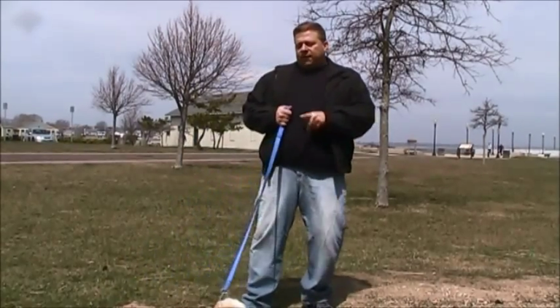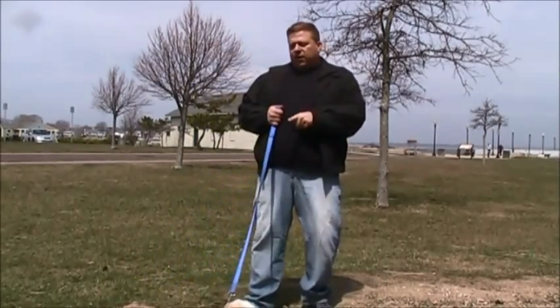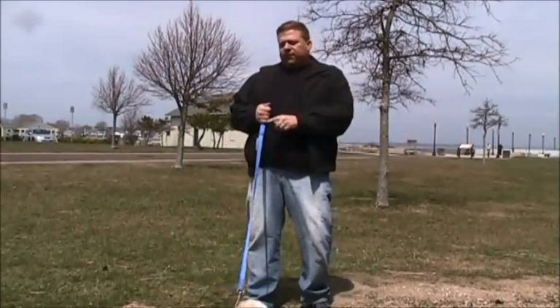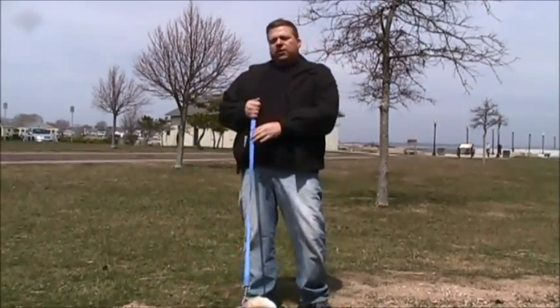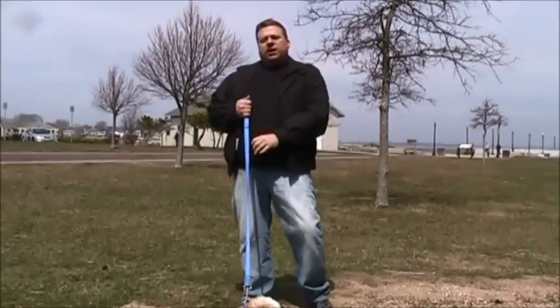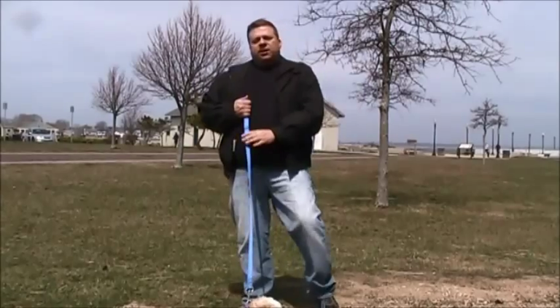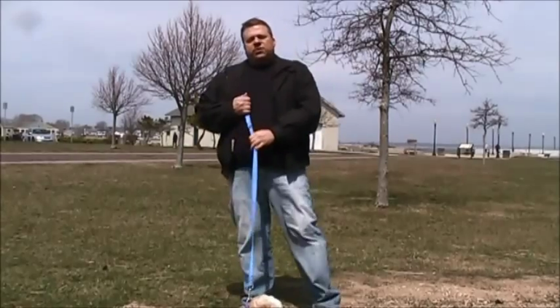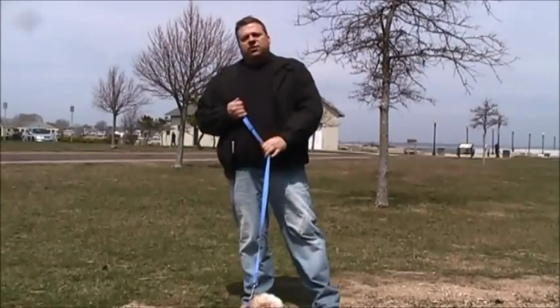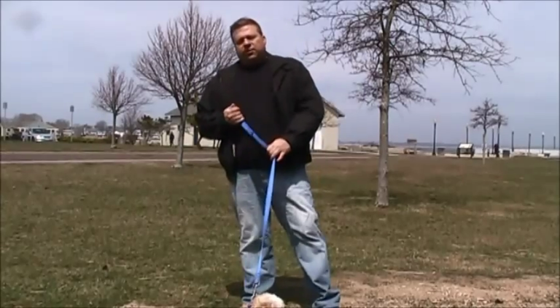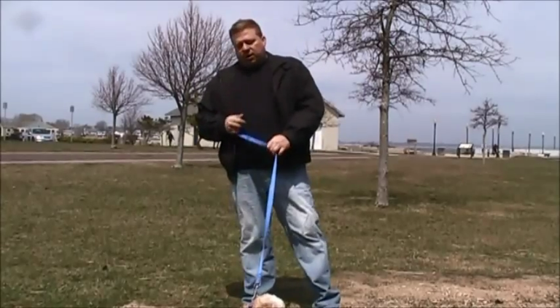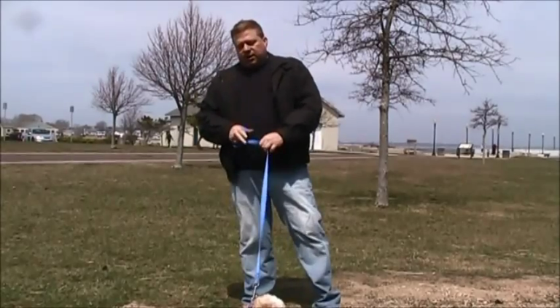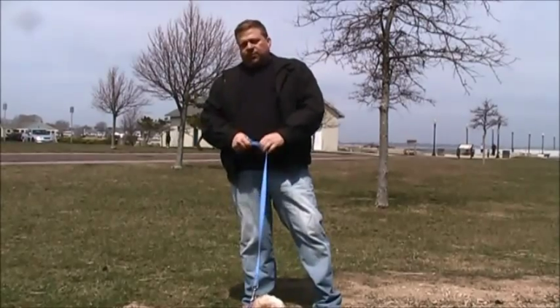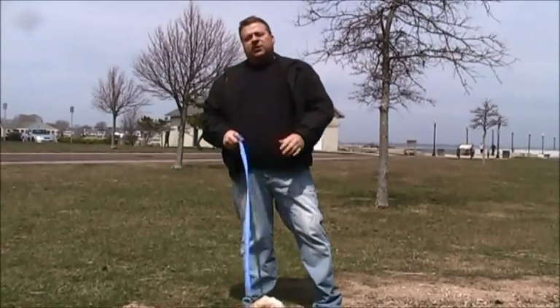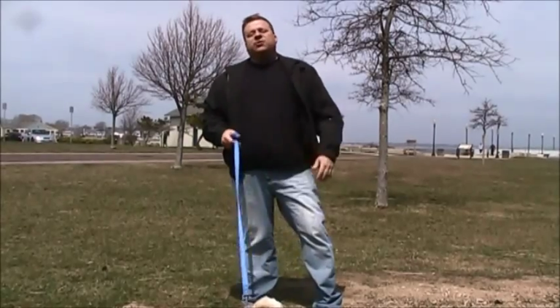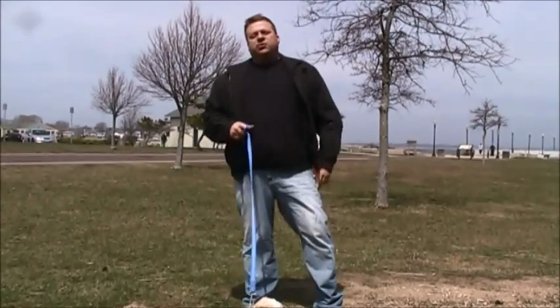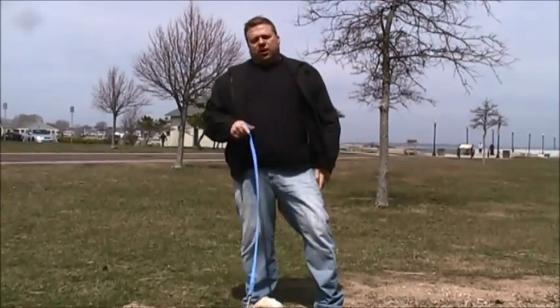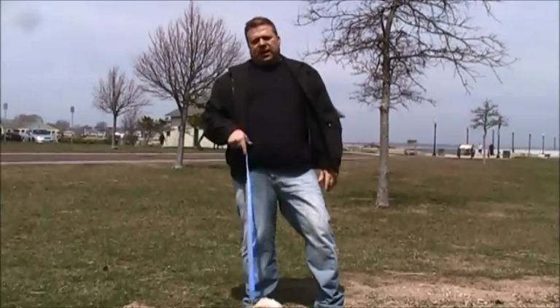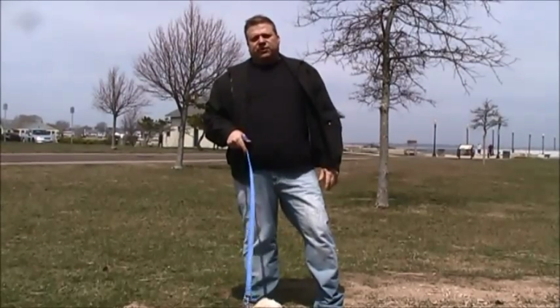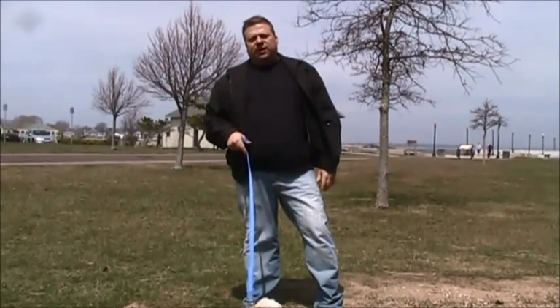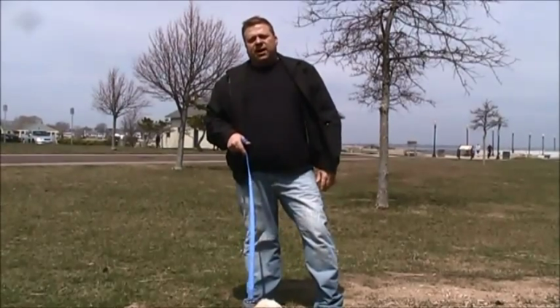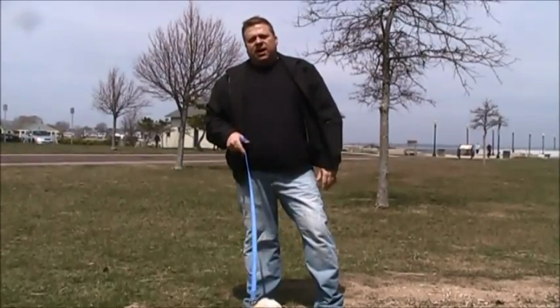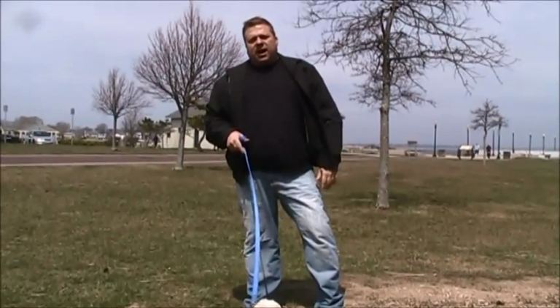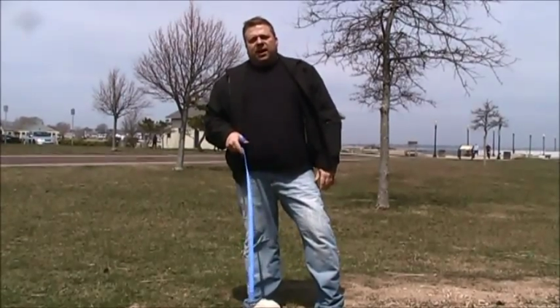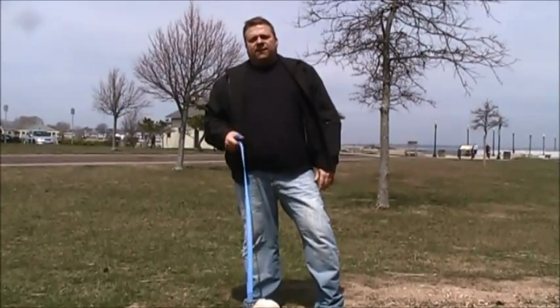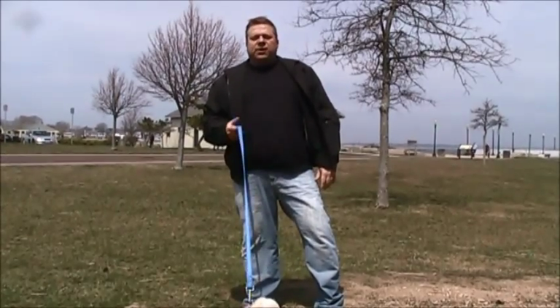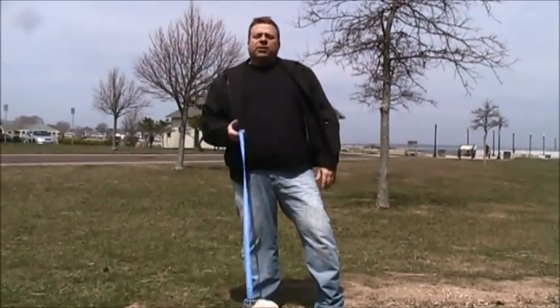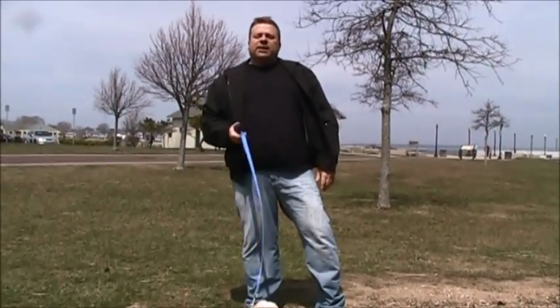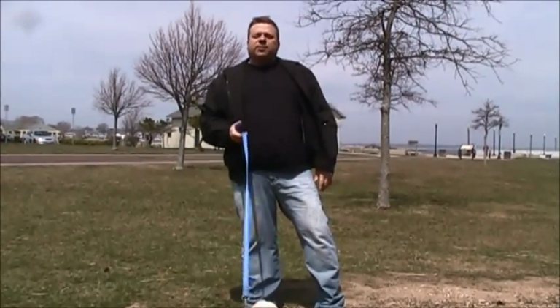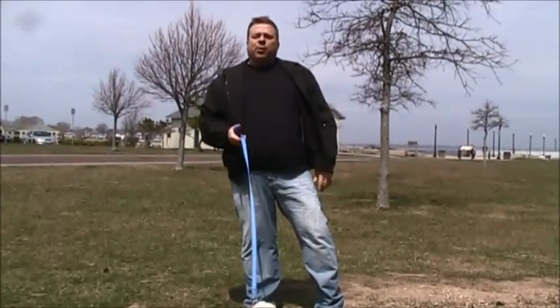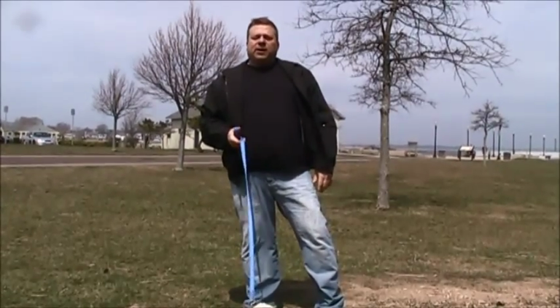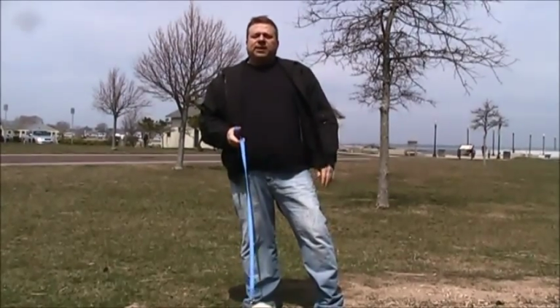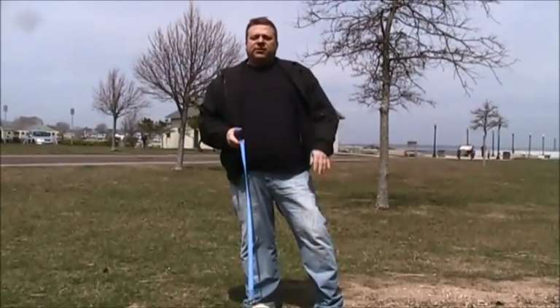I have Vera here — she's a little dog, my sister's dog actually — and Vera likes to pull on leash.